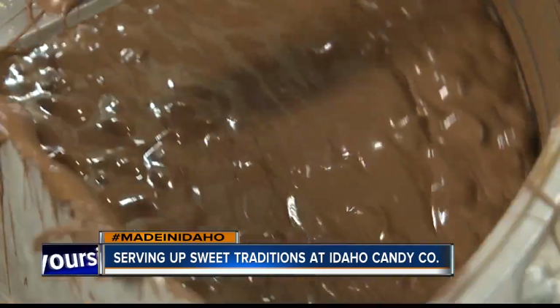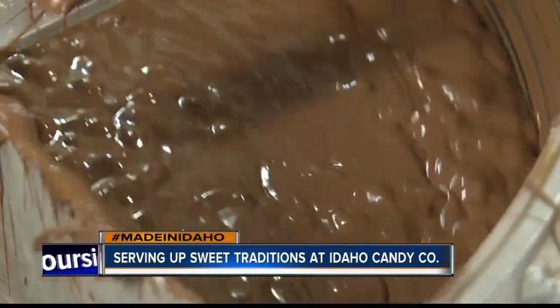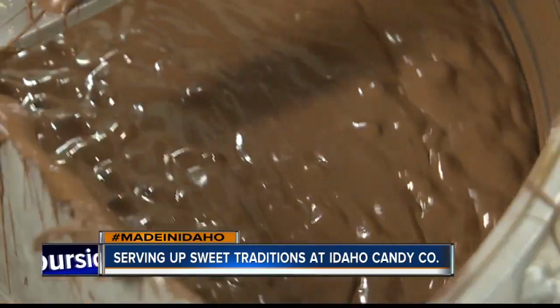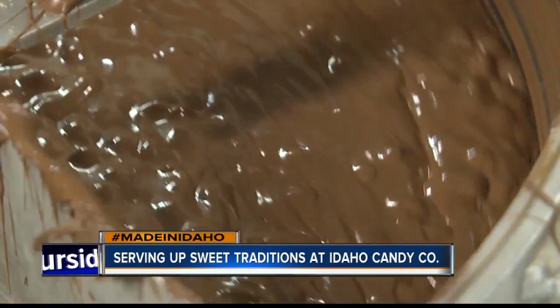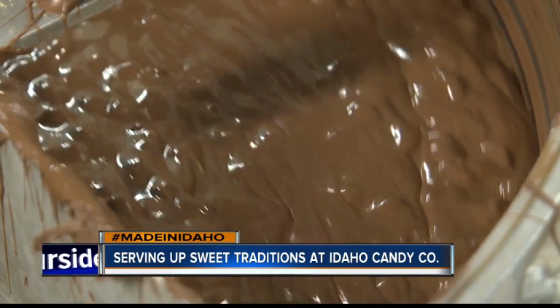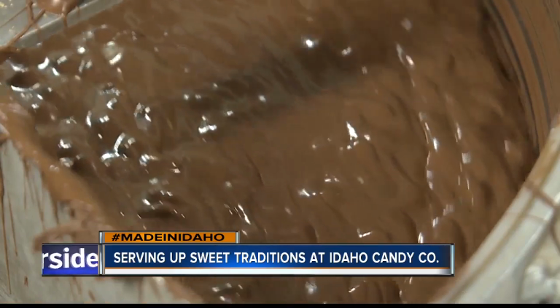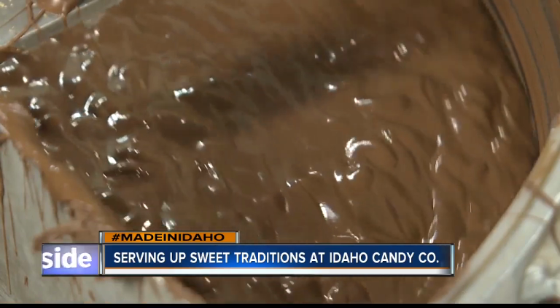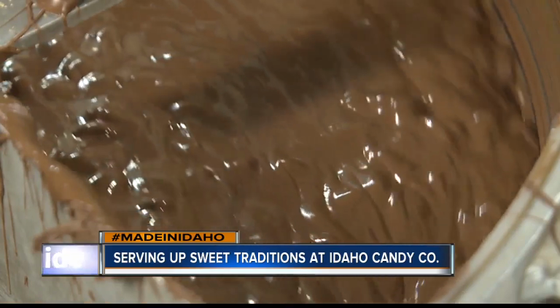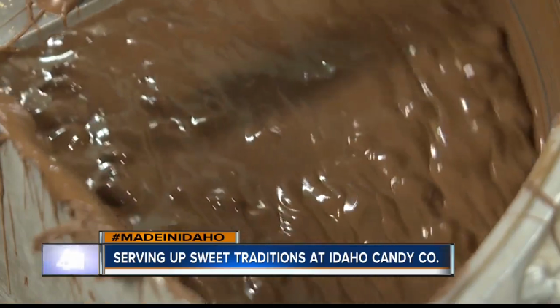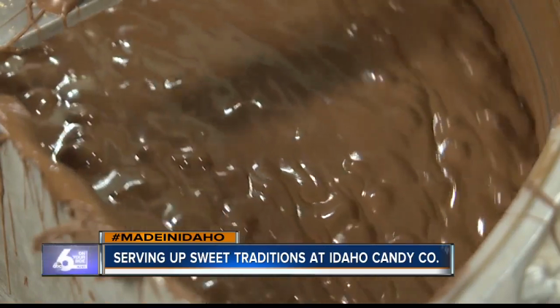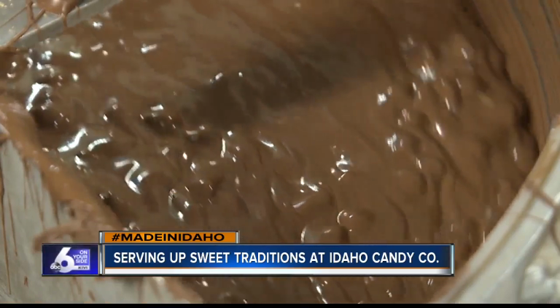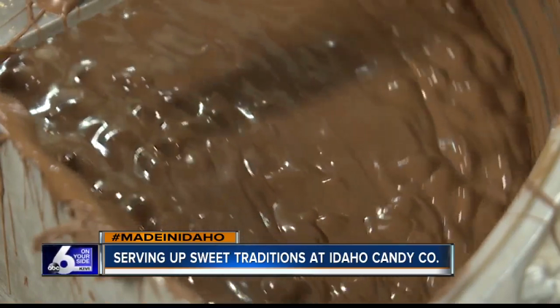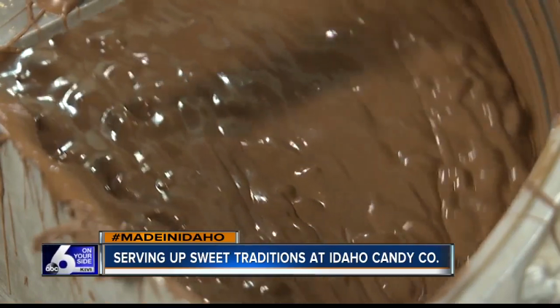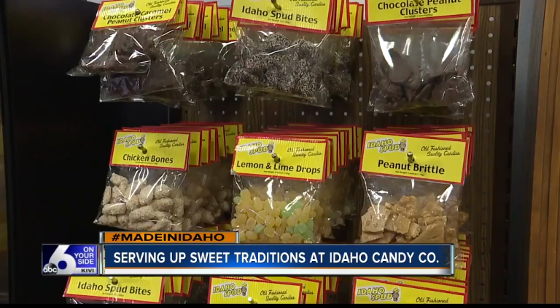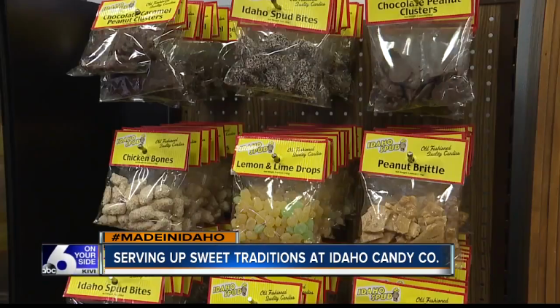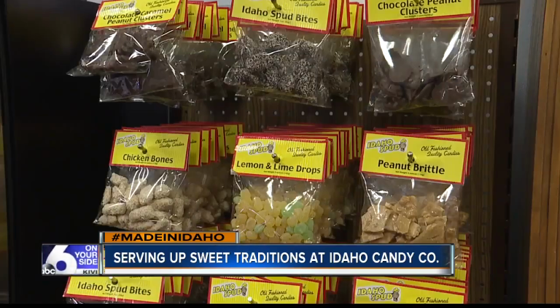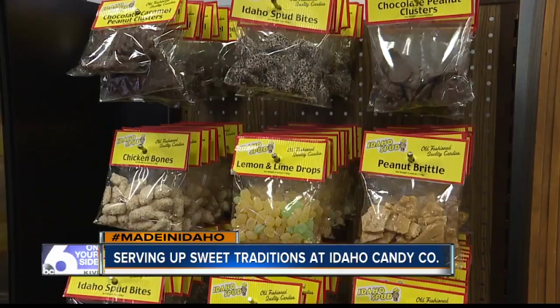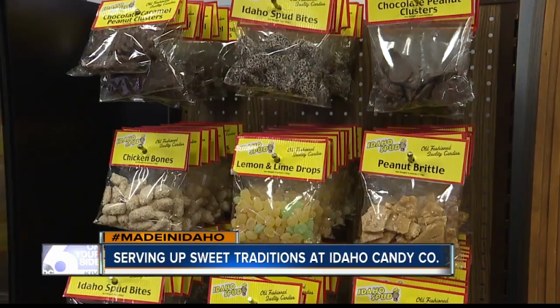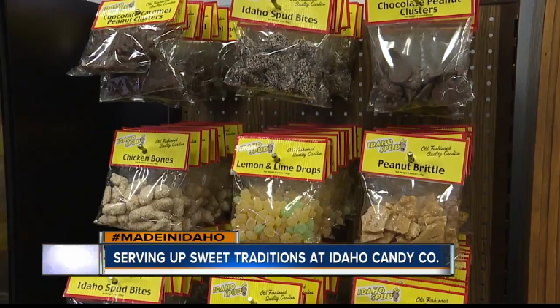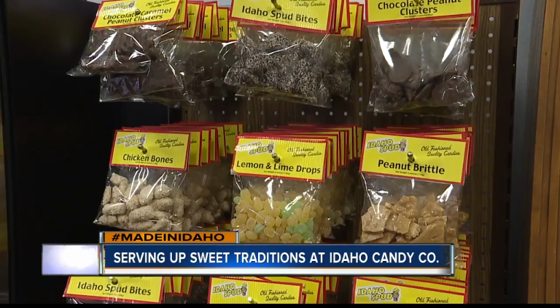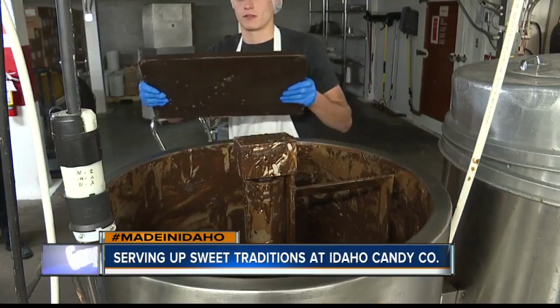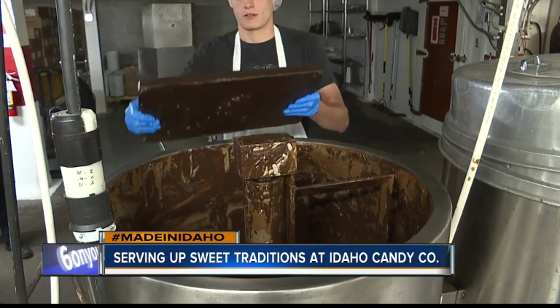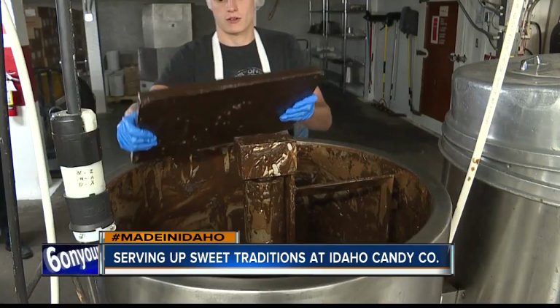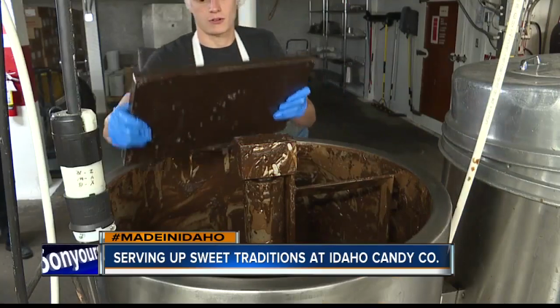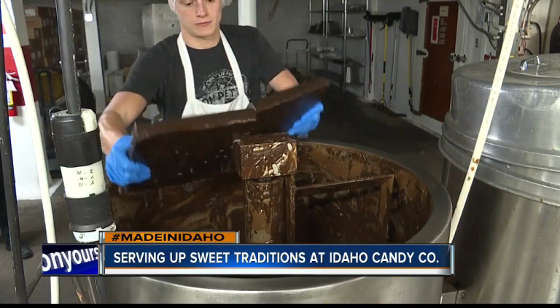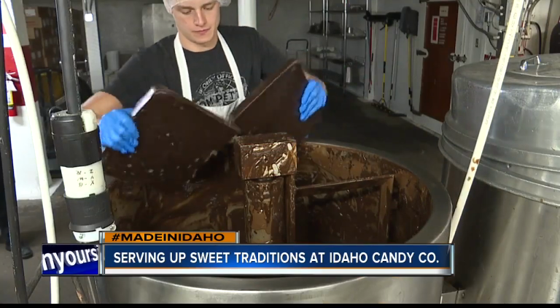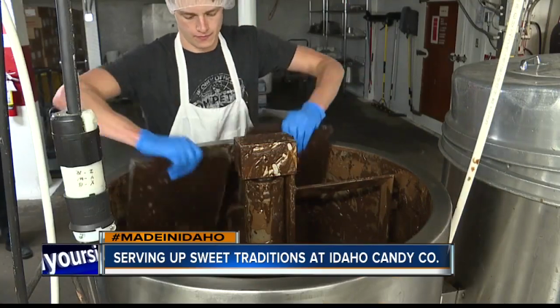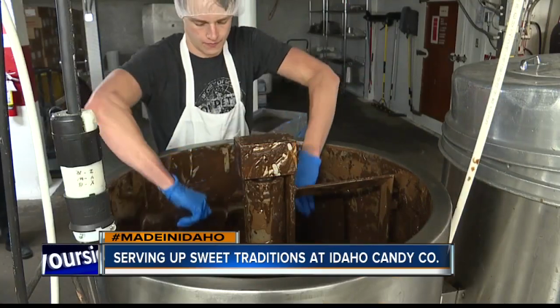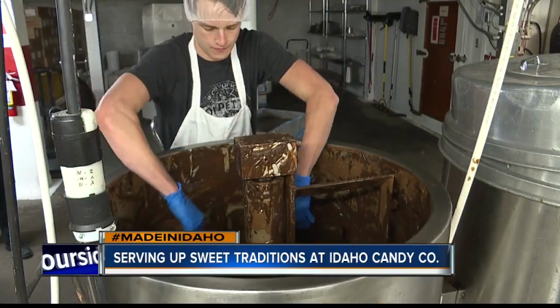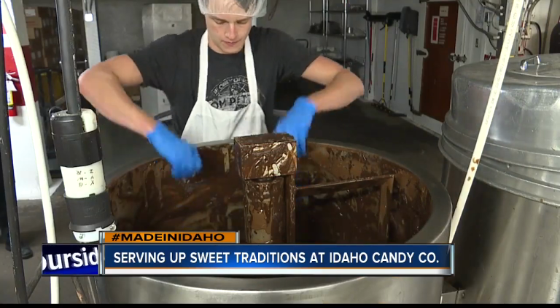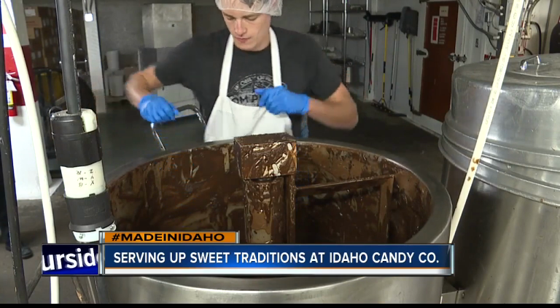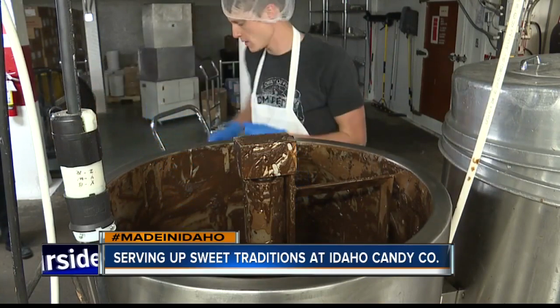A tradition as sweet as it looks. It's still a small business feel. Karen Lair, Six on Your Side.